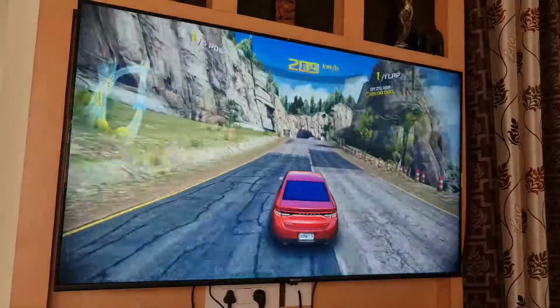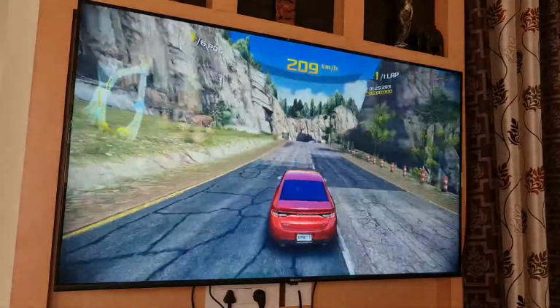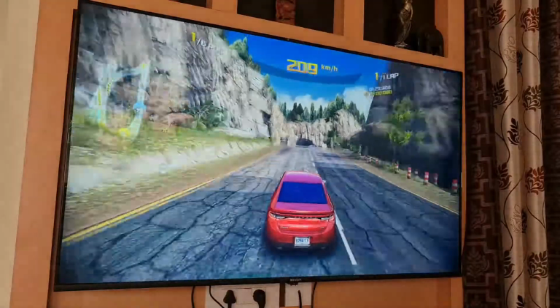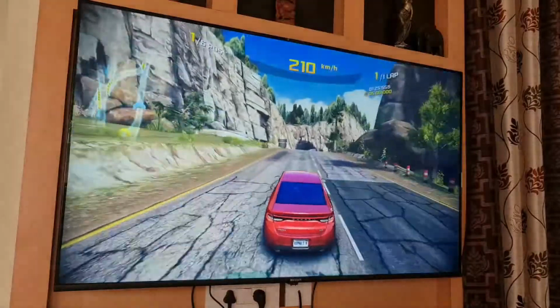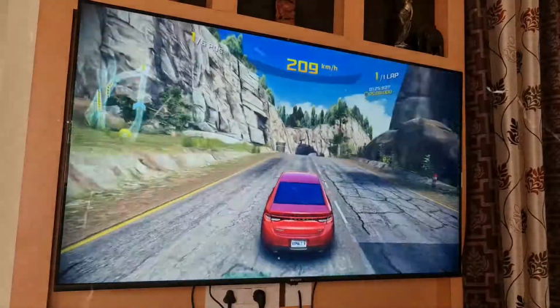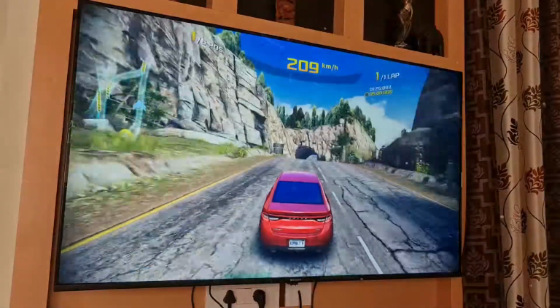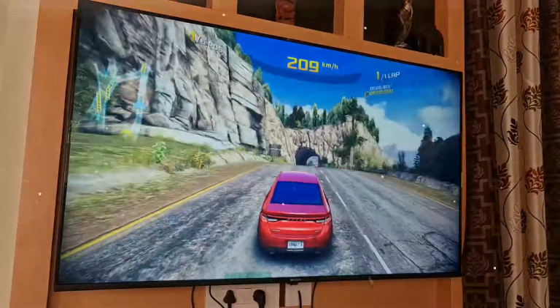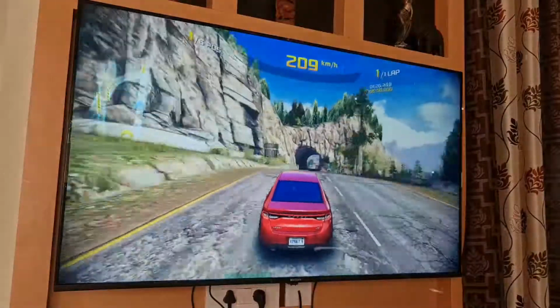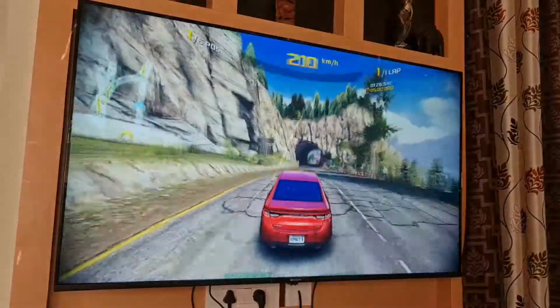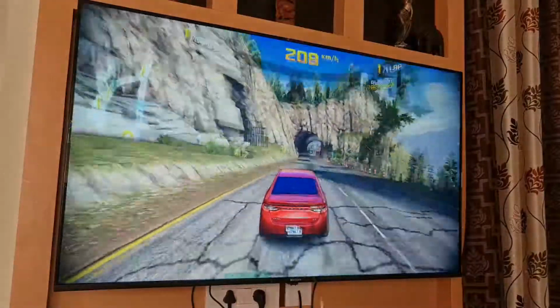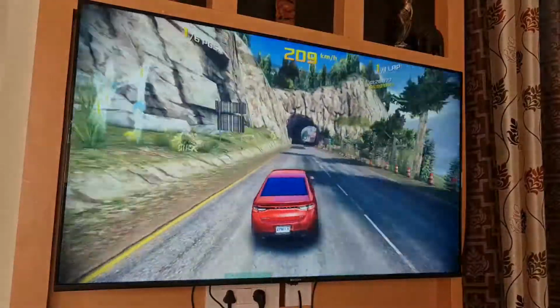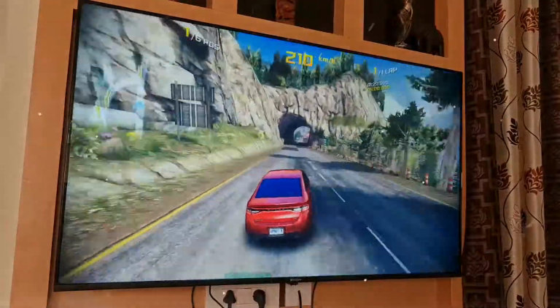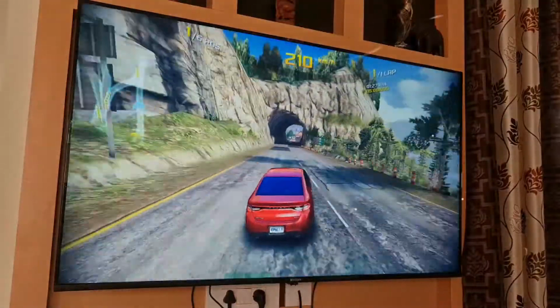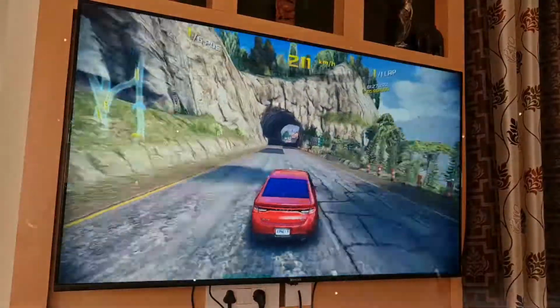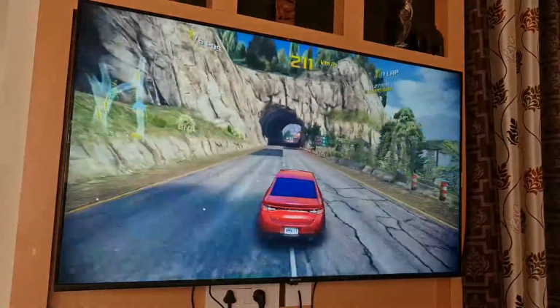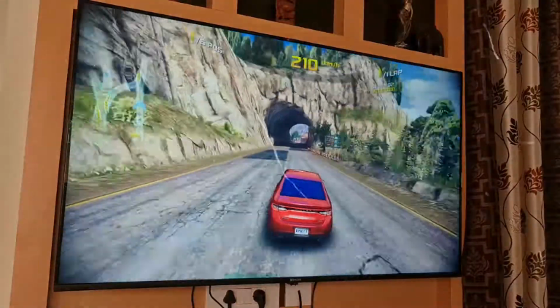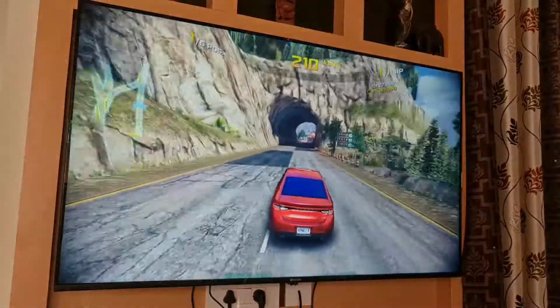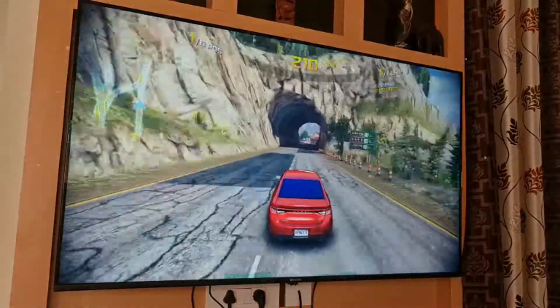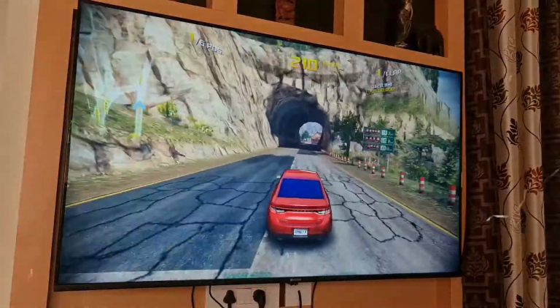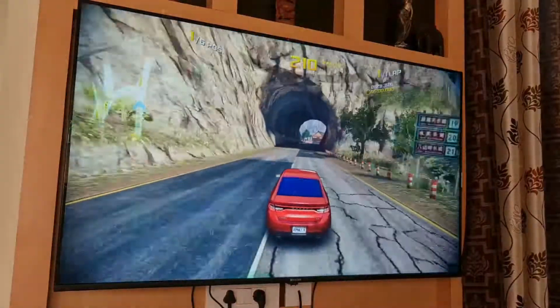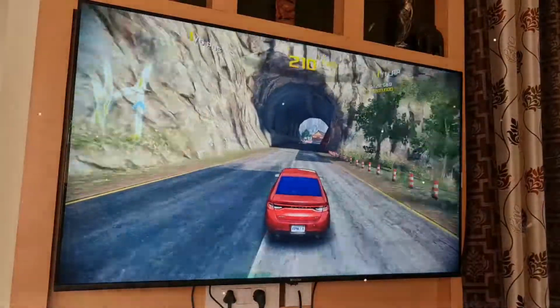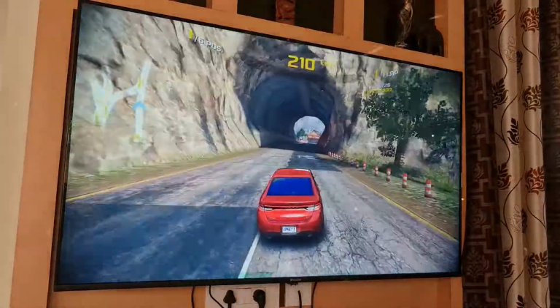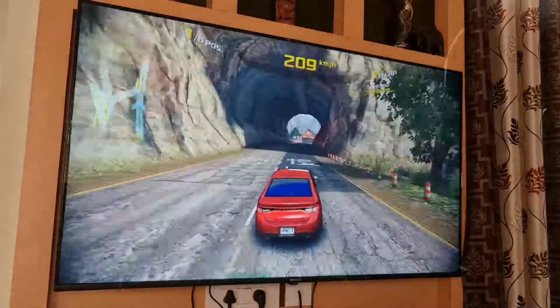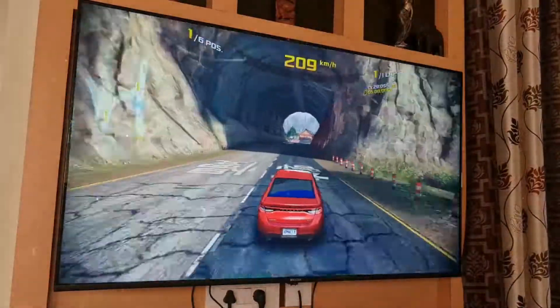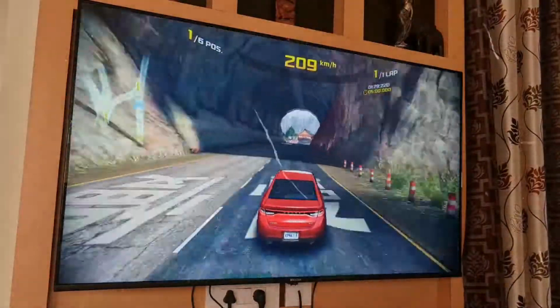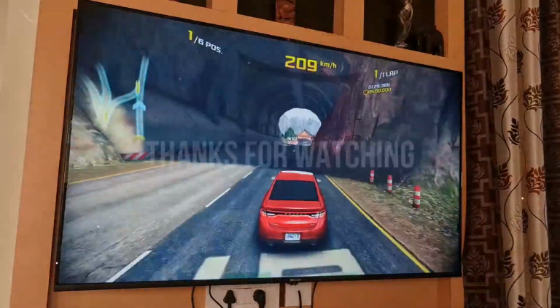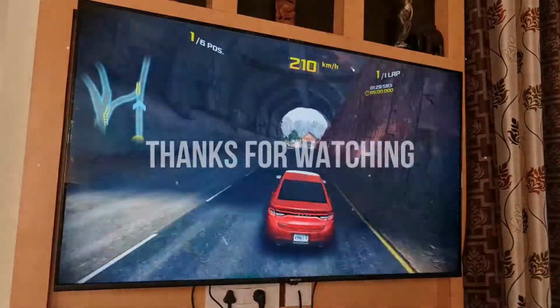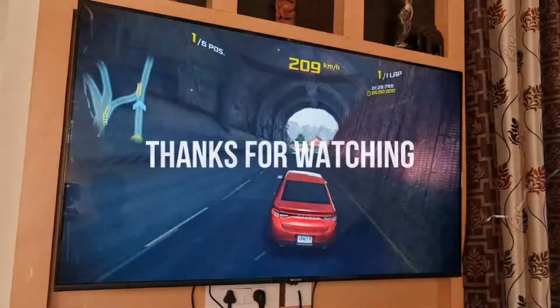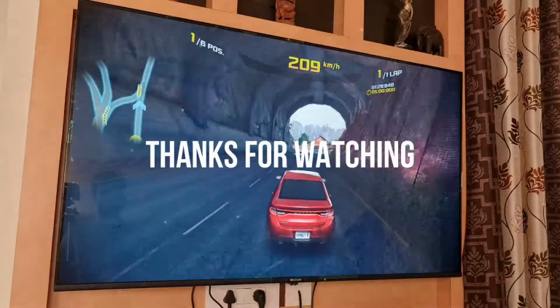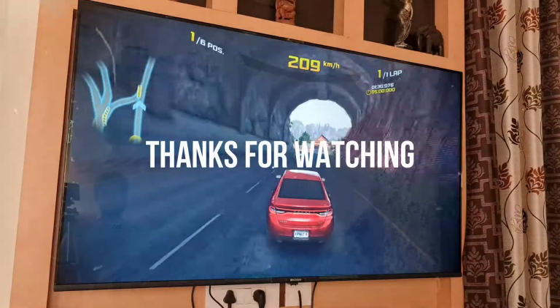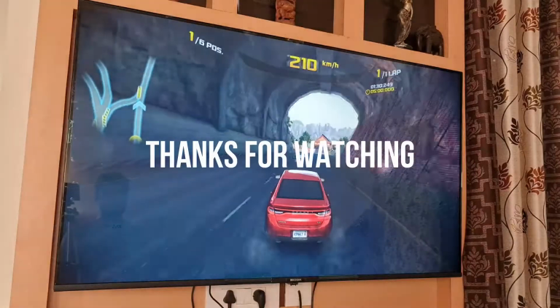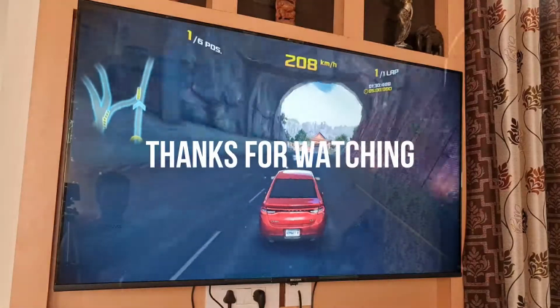Hope you guys liked the gaming review. Please like and subscribe.